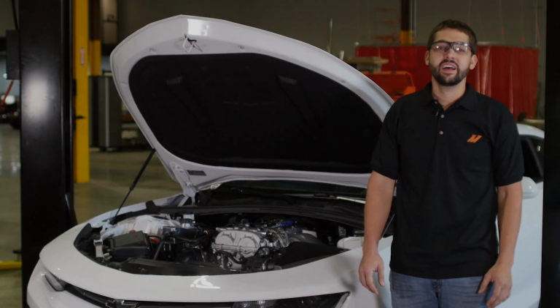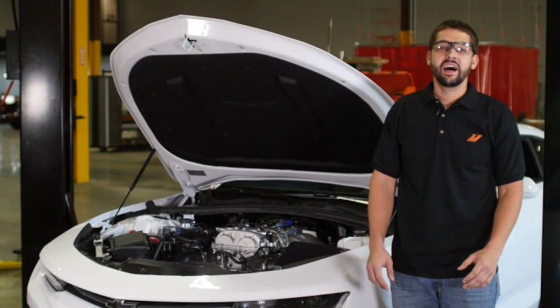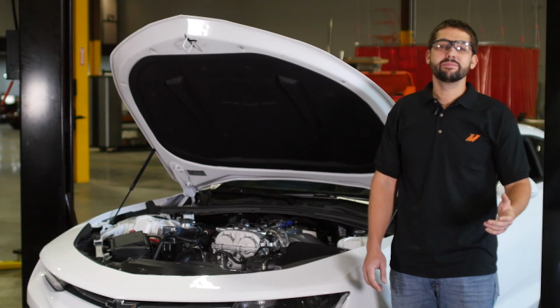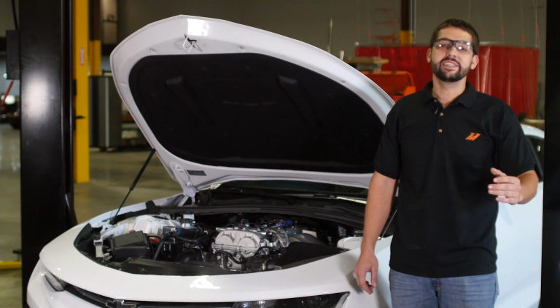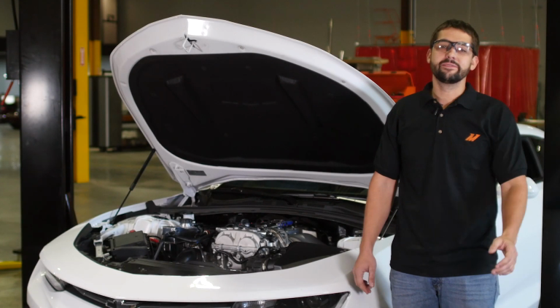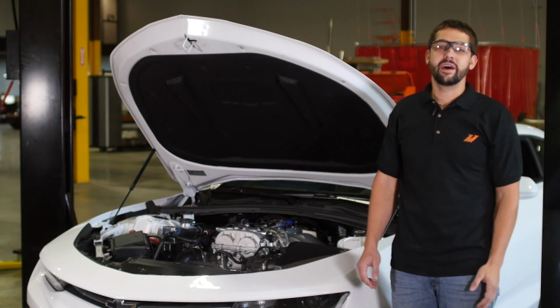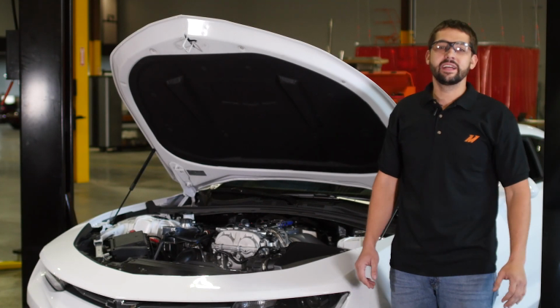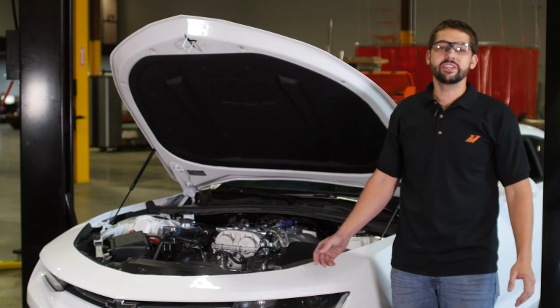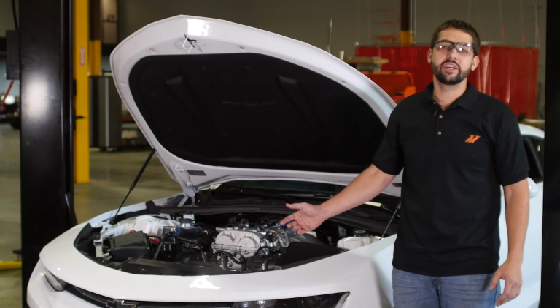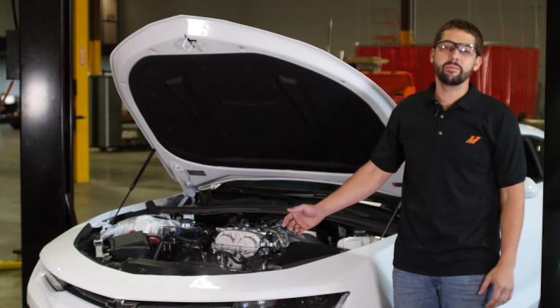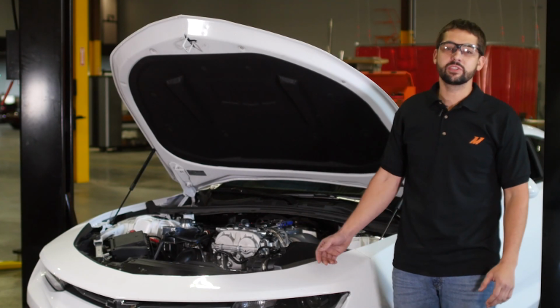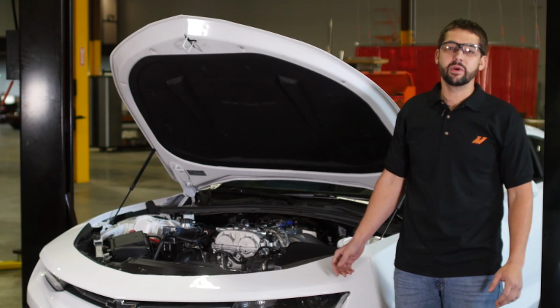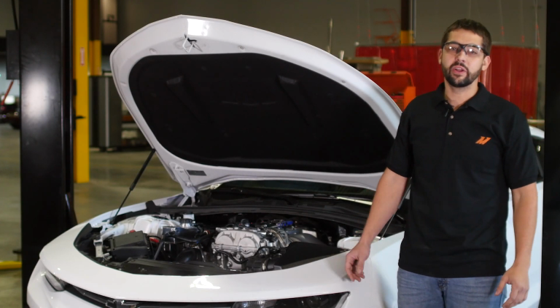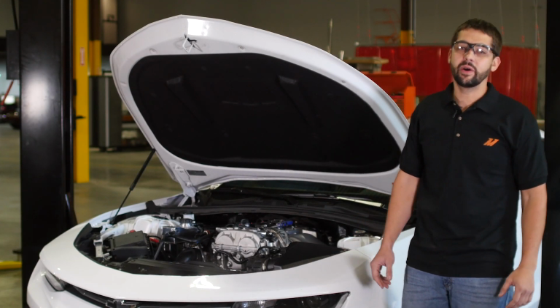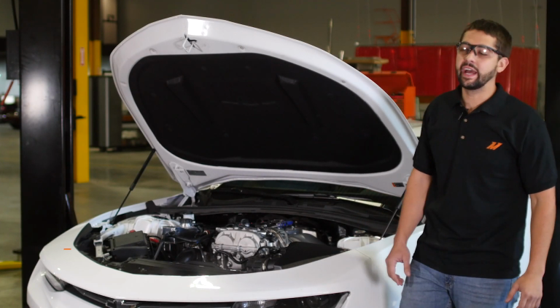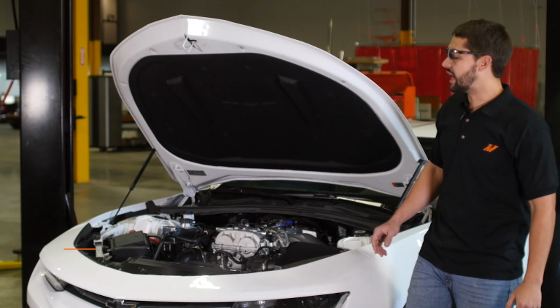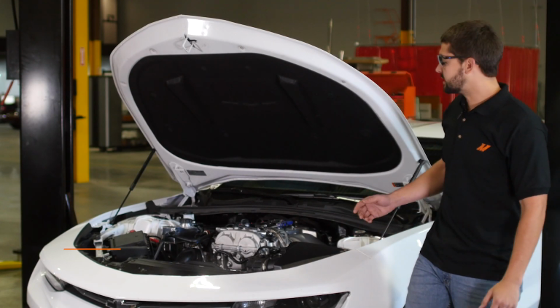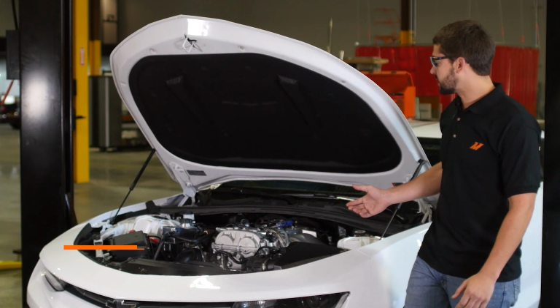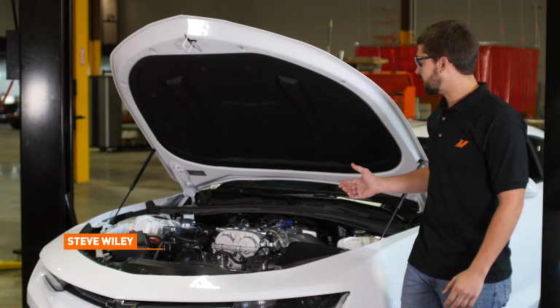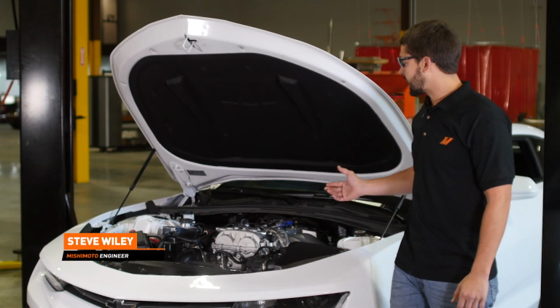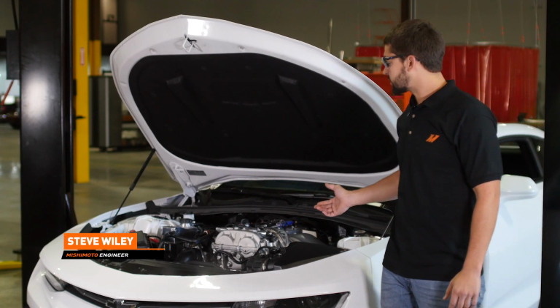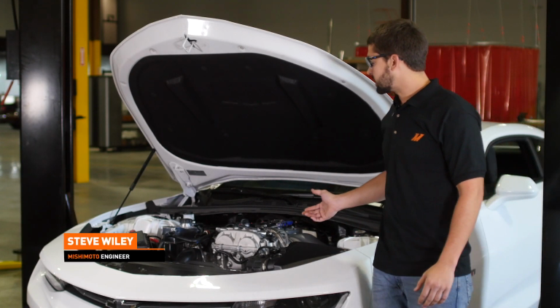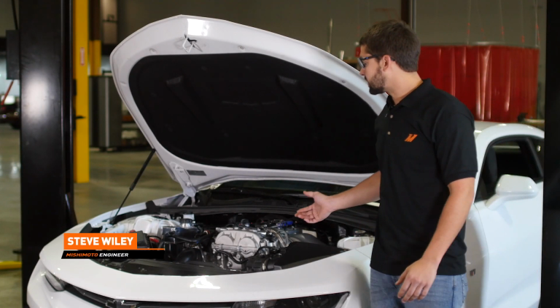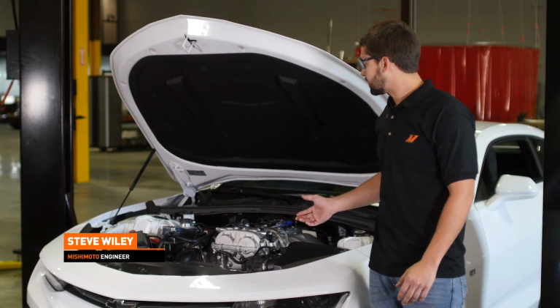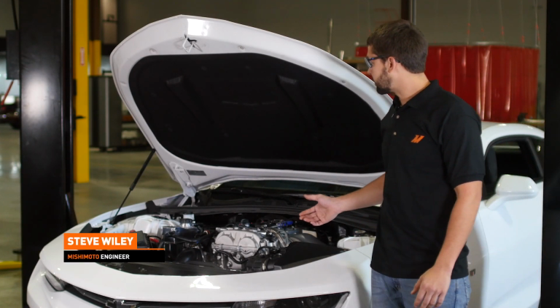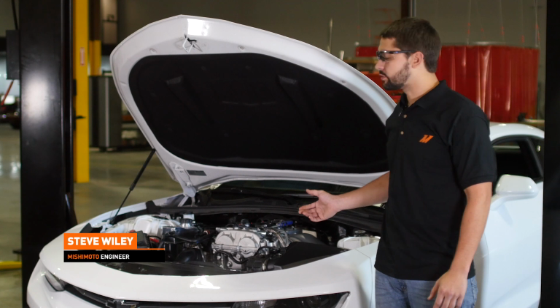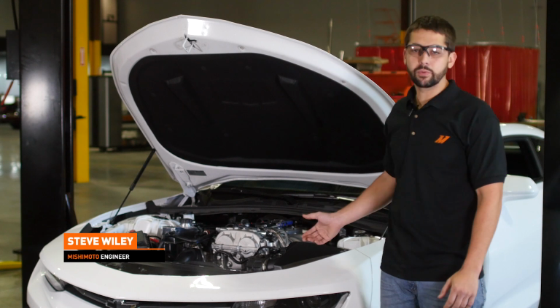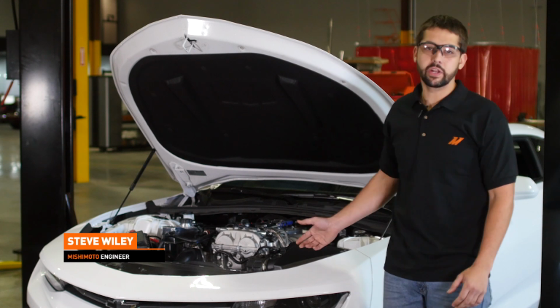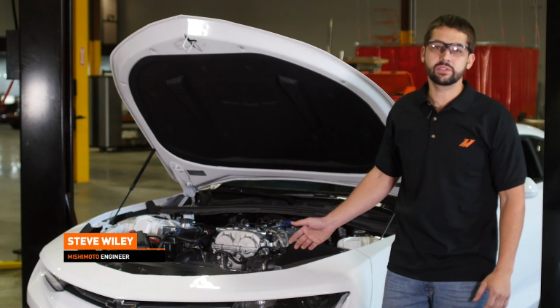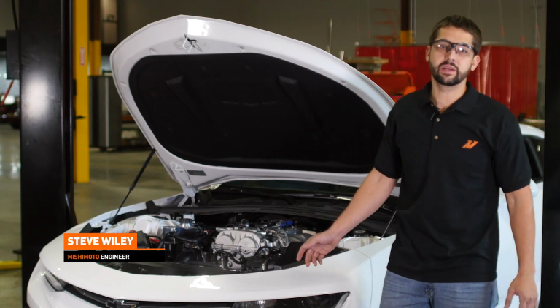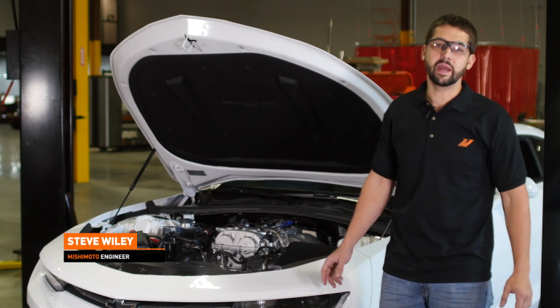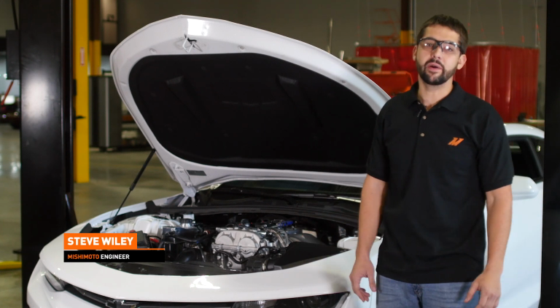I'm Steve, engineer here at Mishimoto, and I designed the Catch Can System for the 2.0T Camaro.